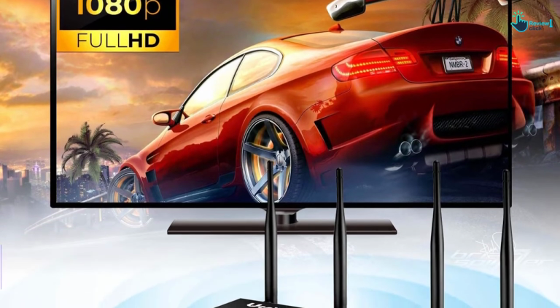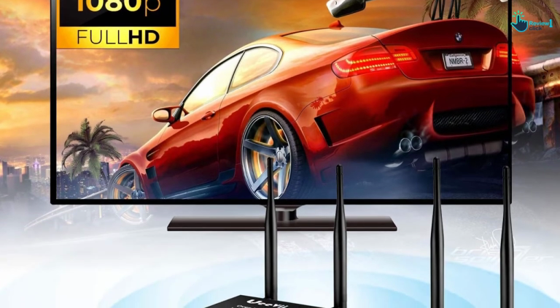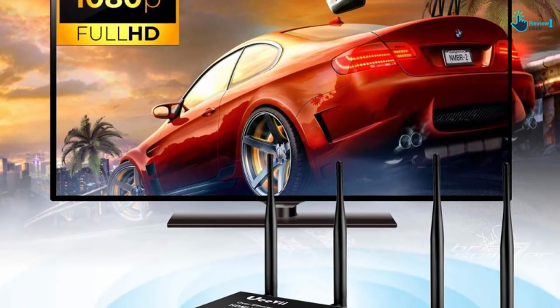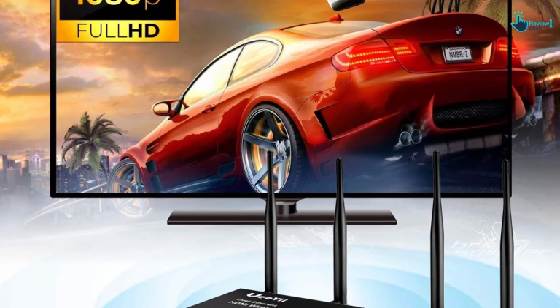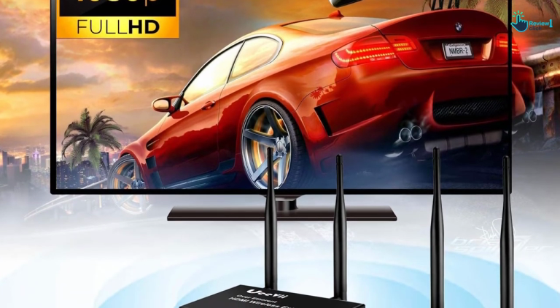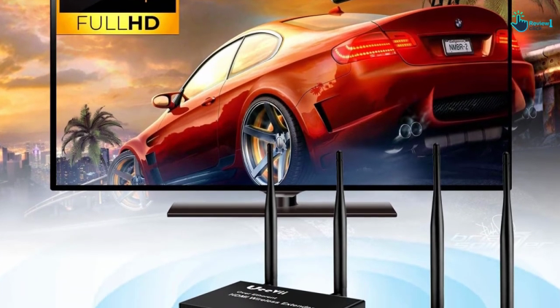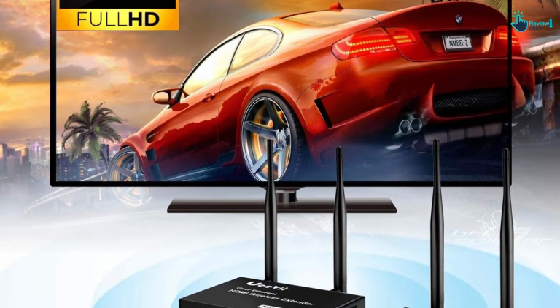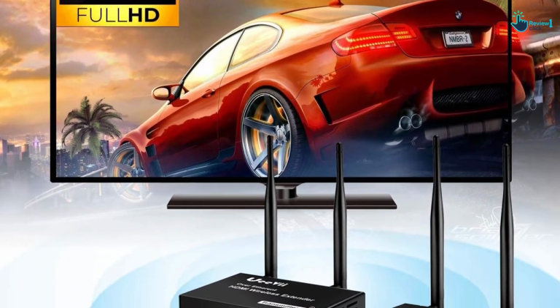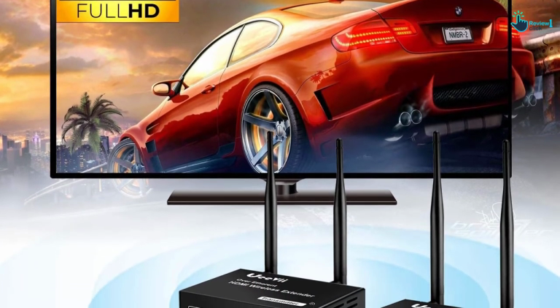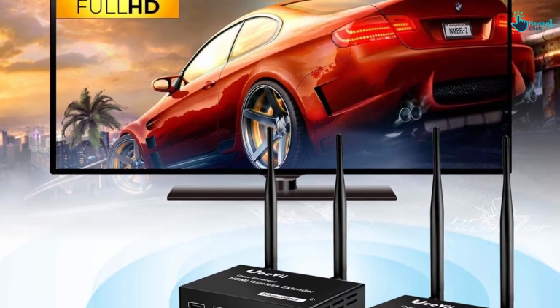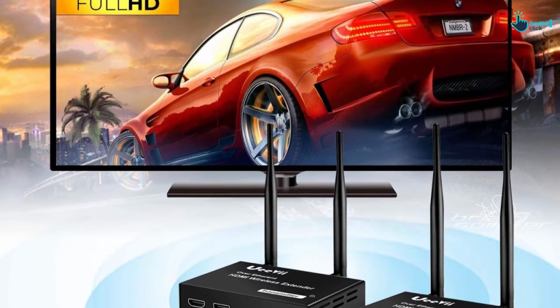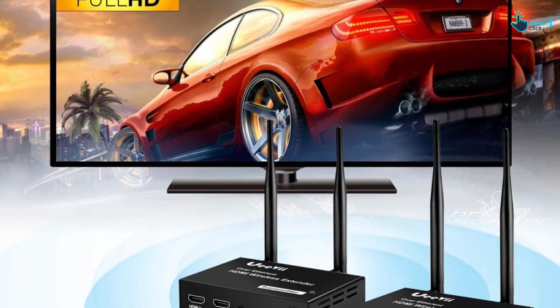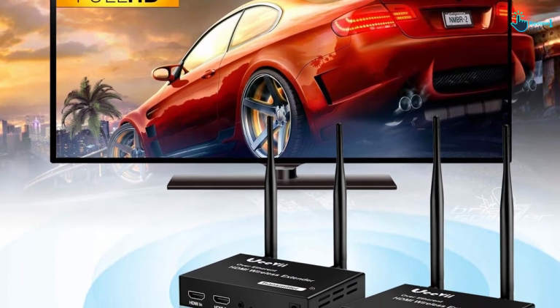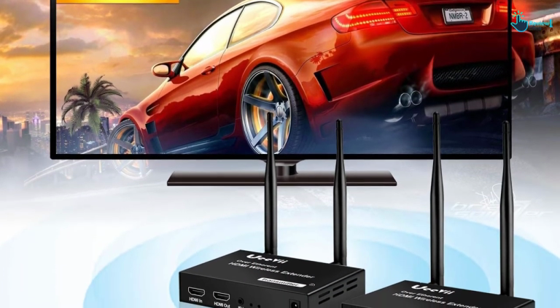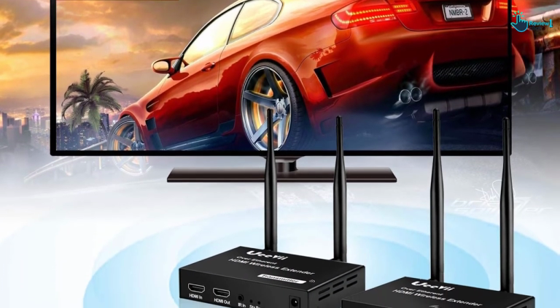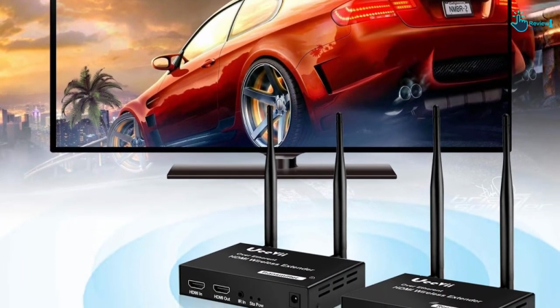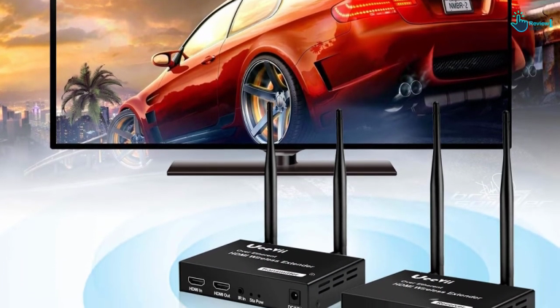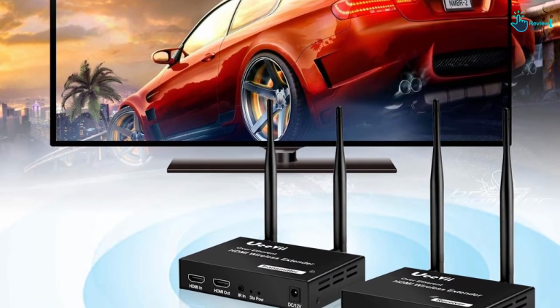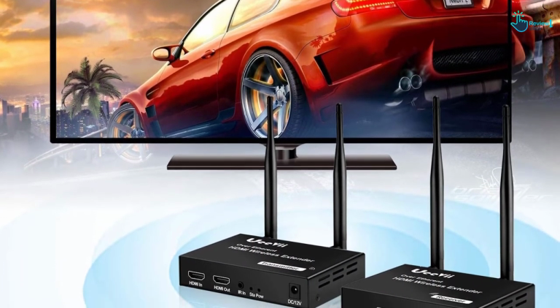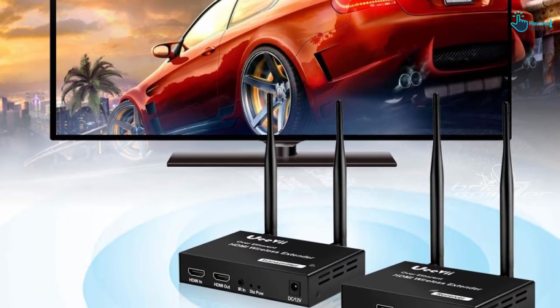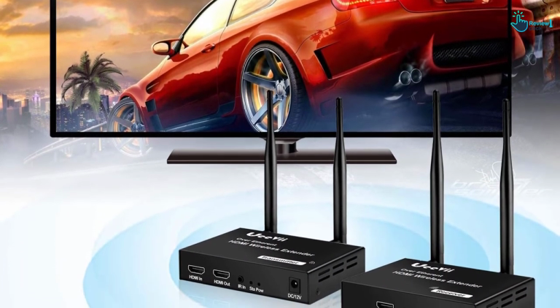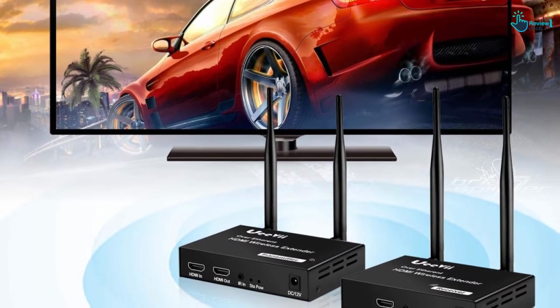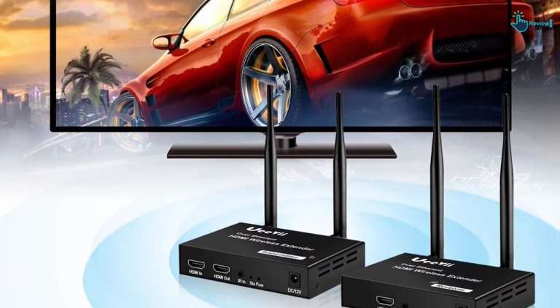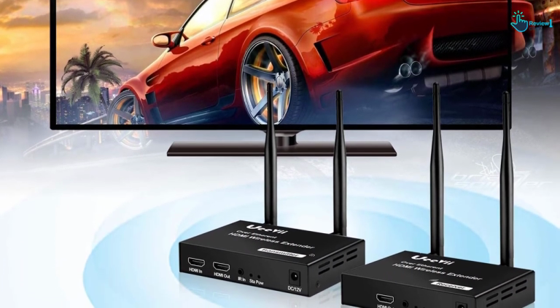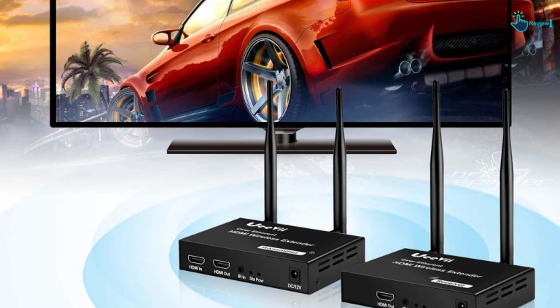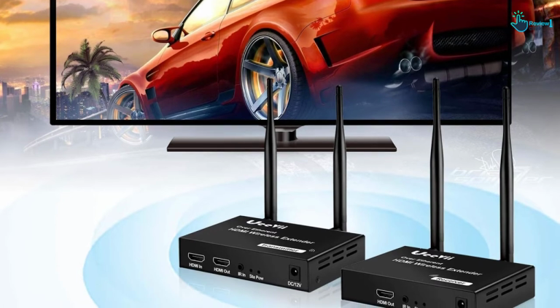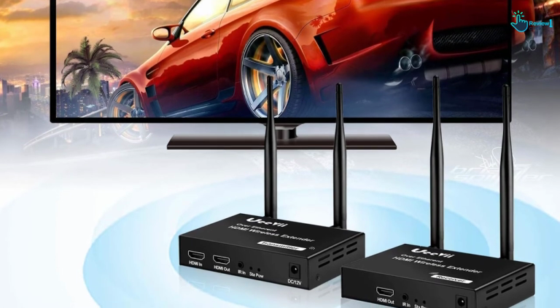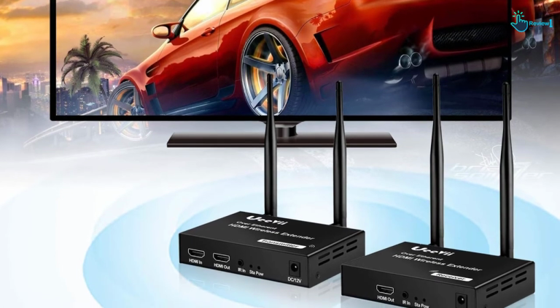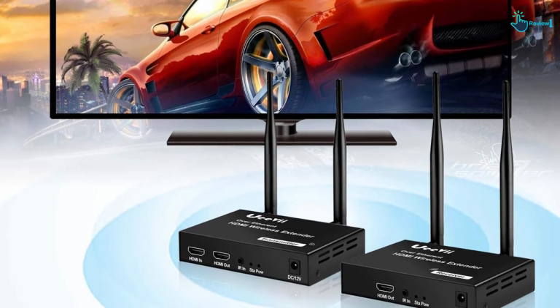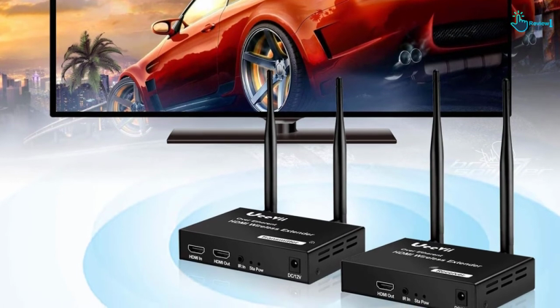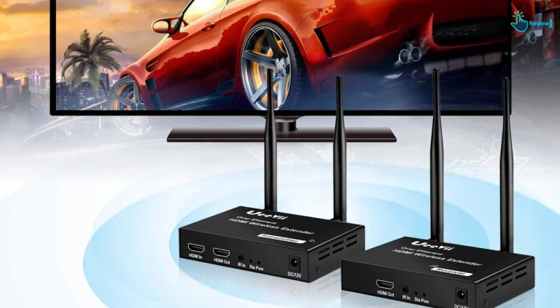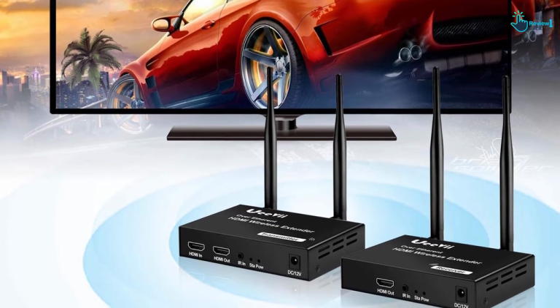Its fast transmission speed and strong capacity allows connecting to up to four TVs. It is easy to operate with just plug in and play.